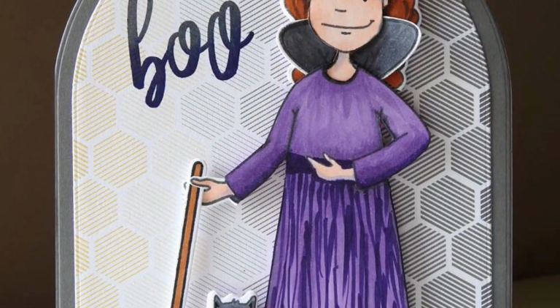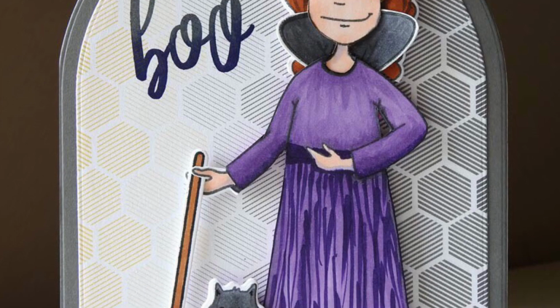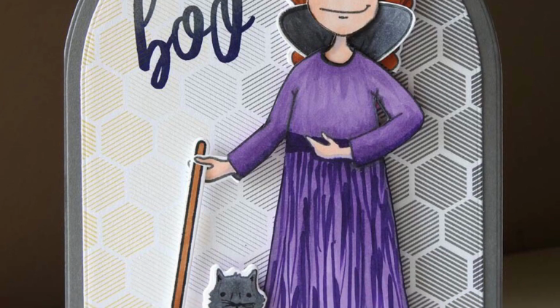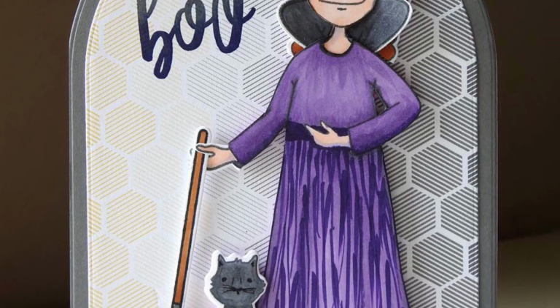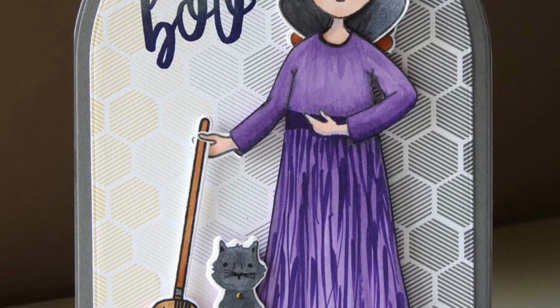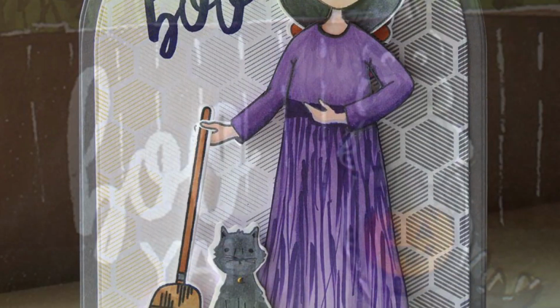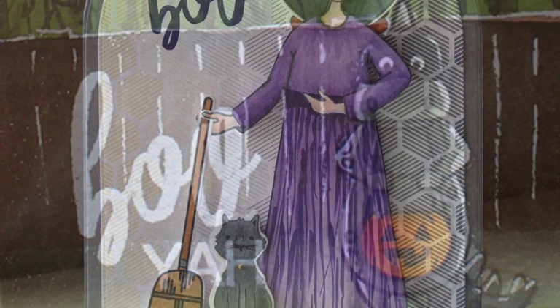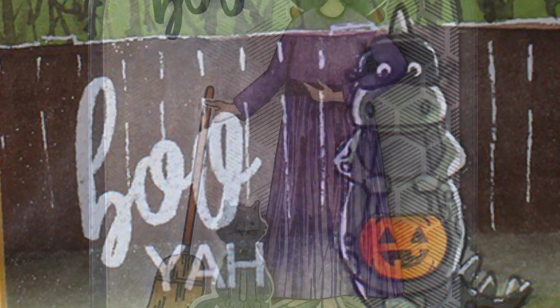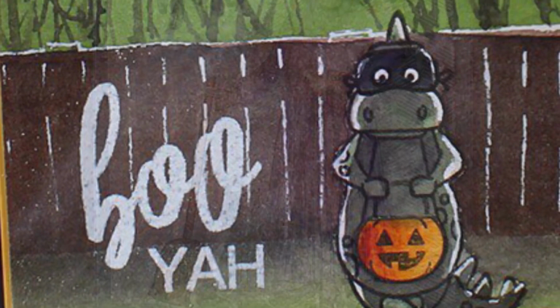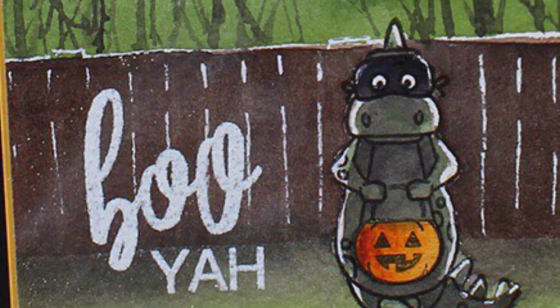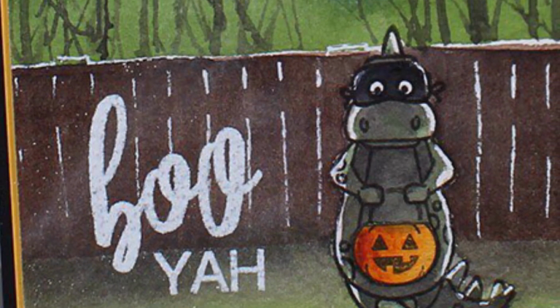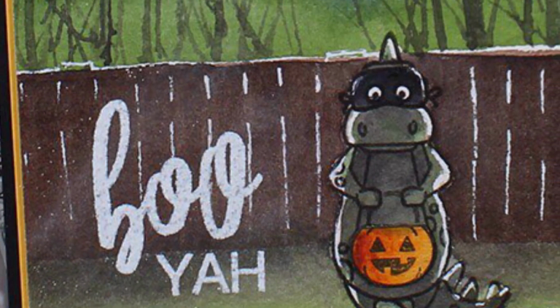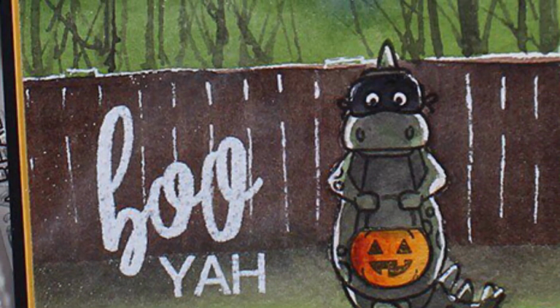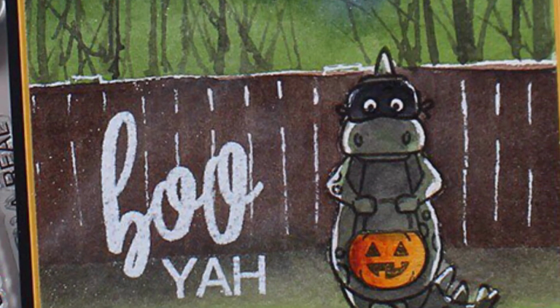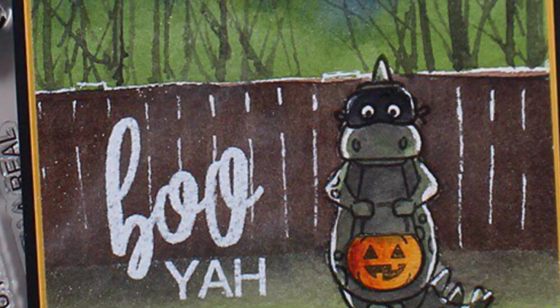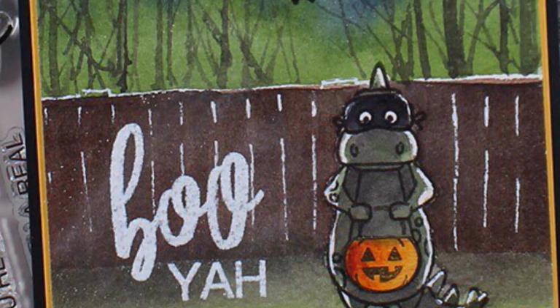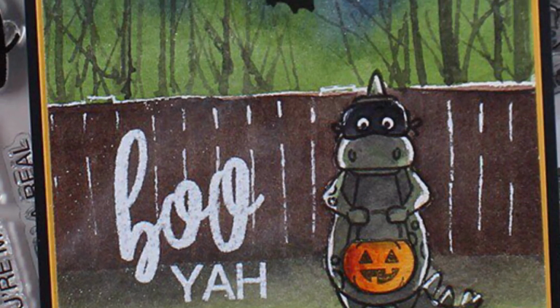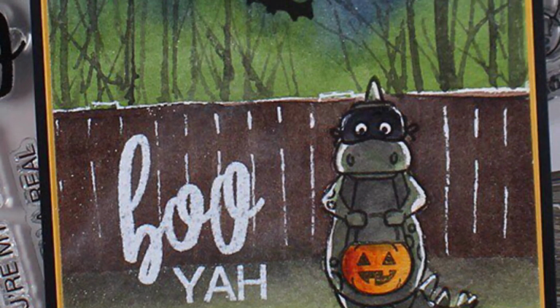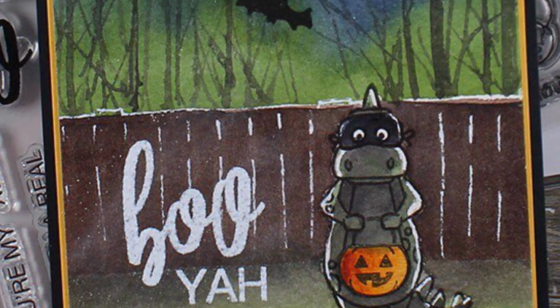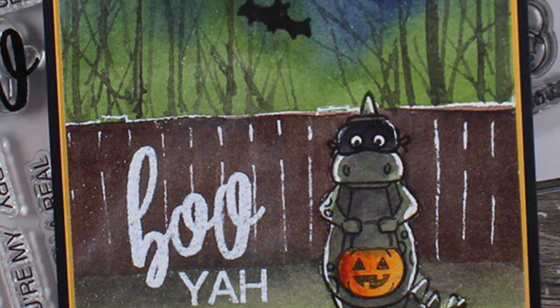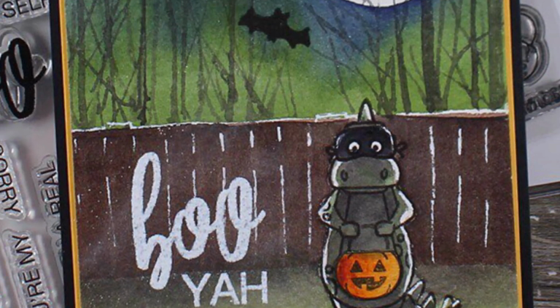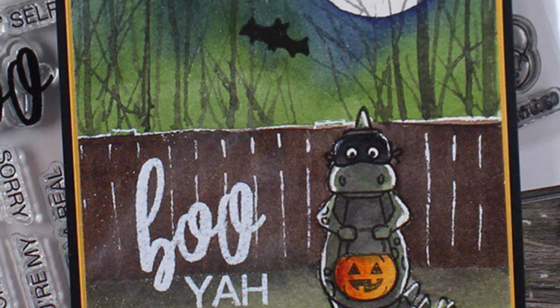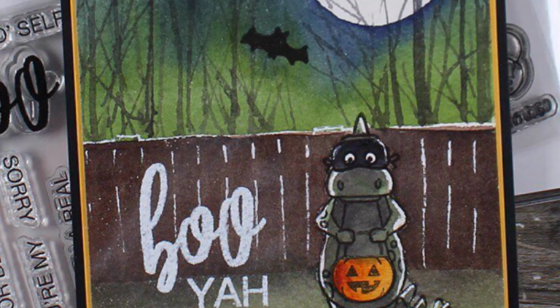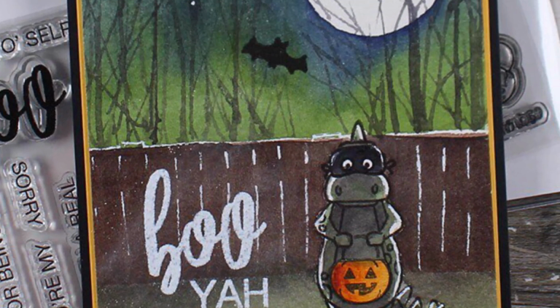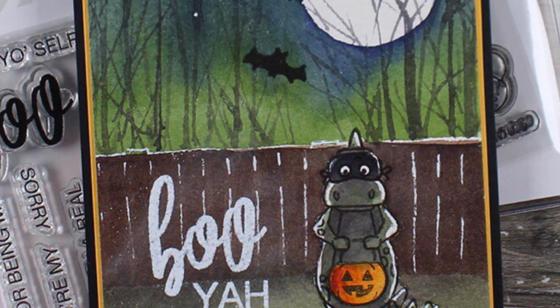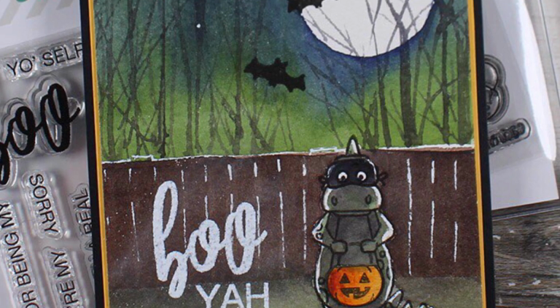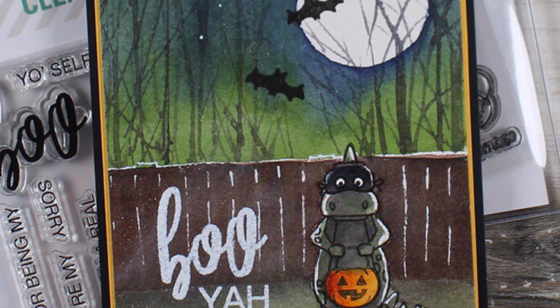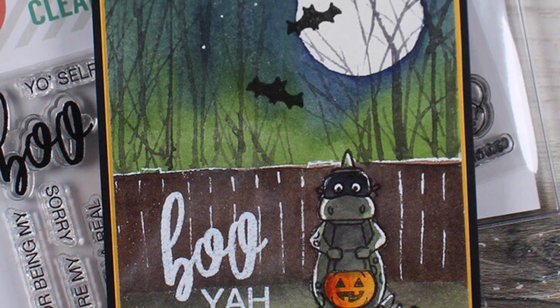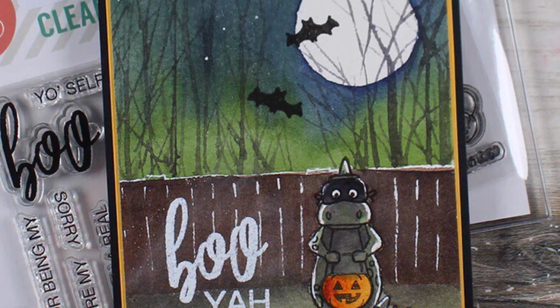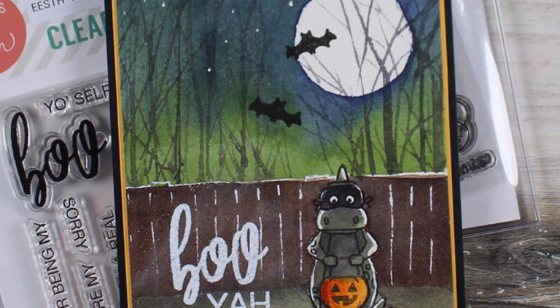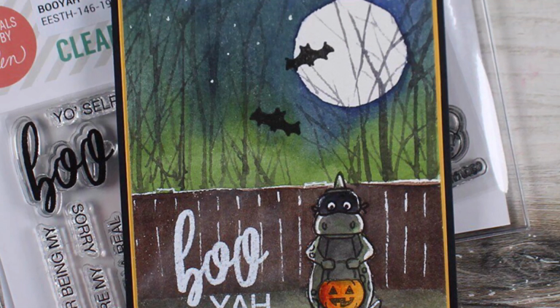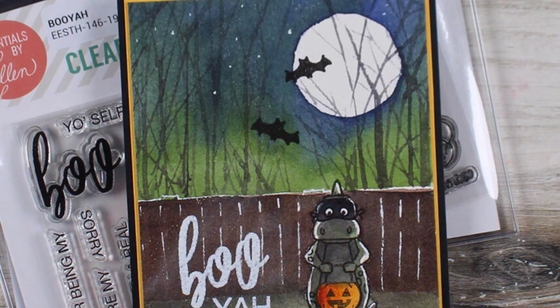Booyah, Treat, and Boo are available exclusively in the Ellen Hudson shop and you can see more on the Ellen Hudson blog. Thanks so much for watching and happy crafting!